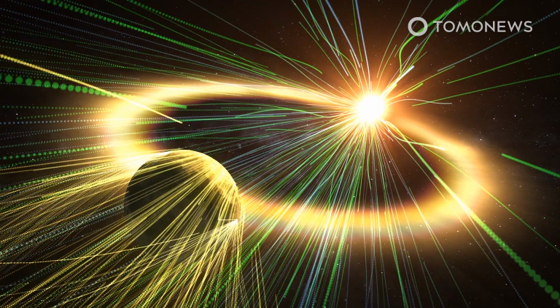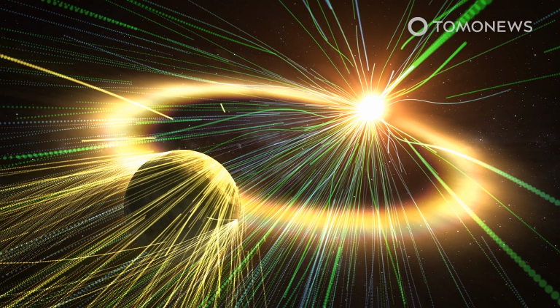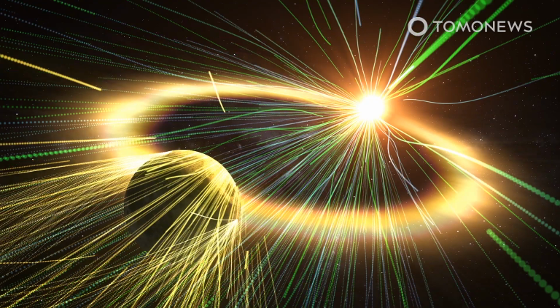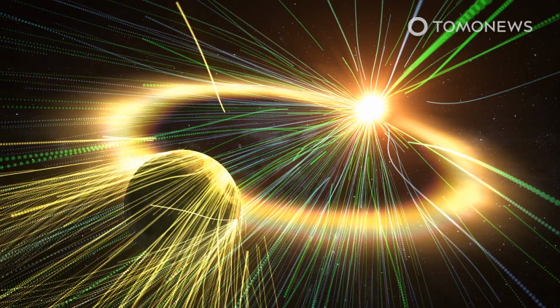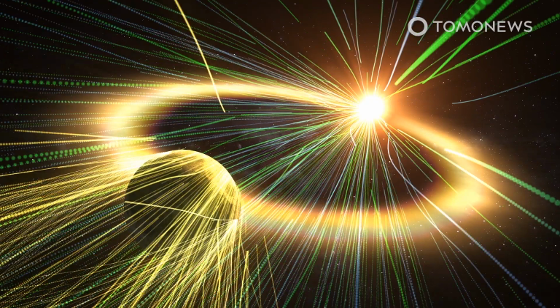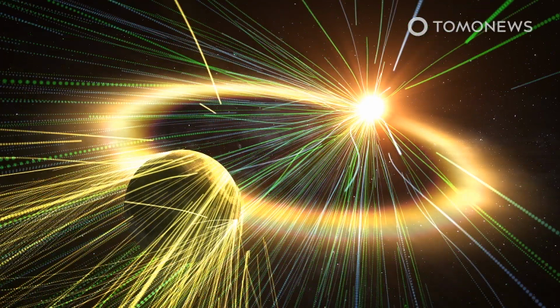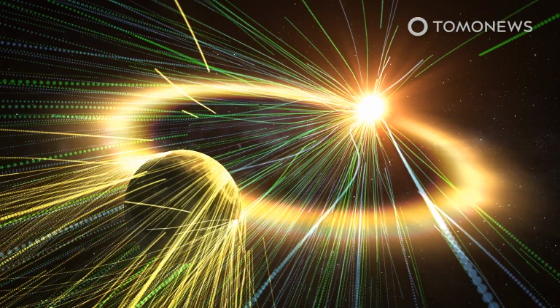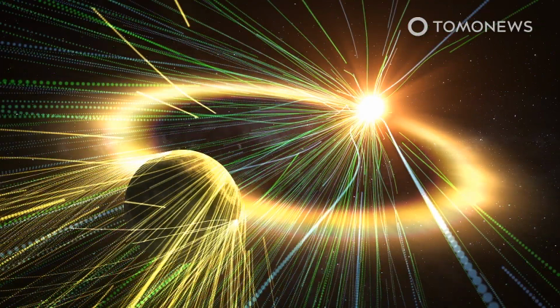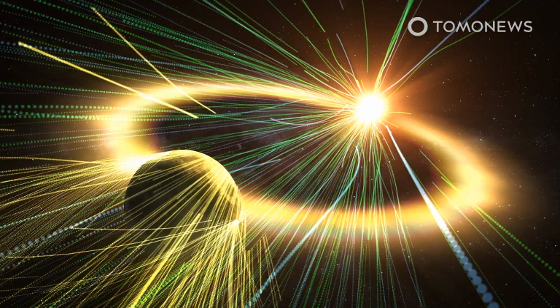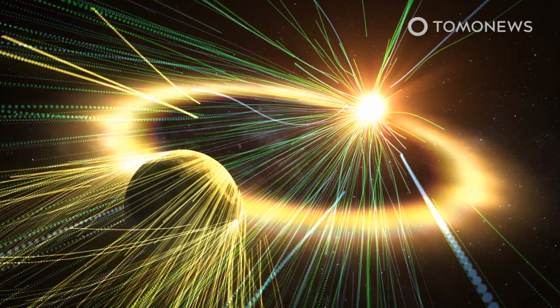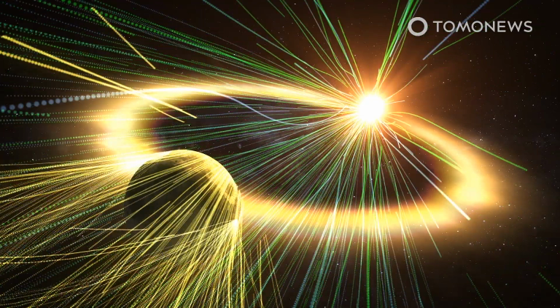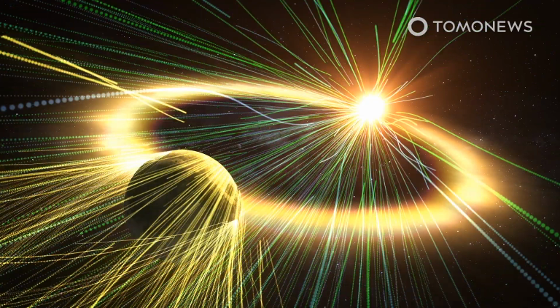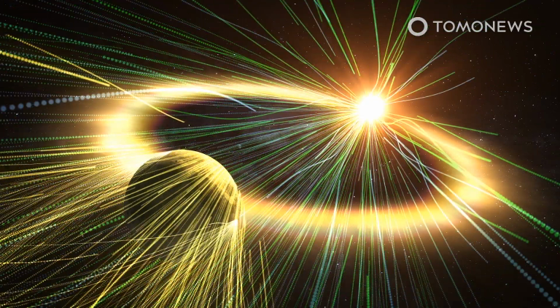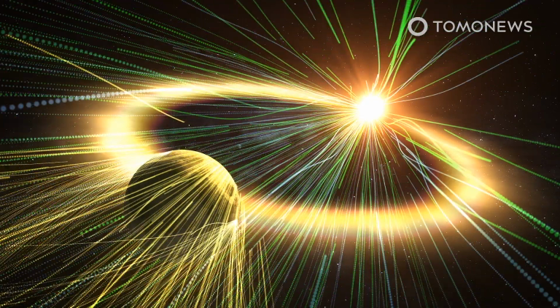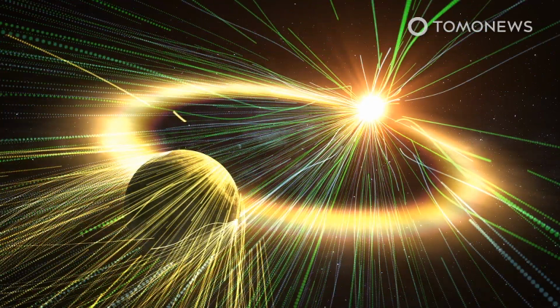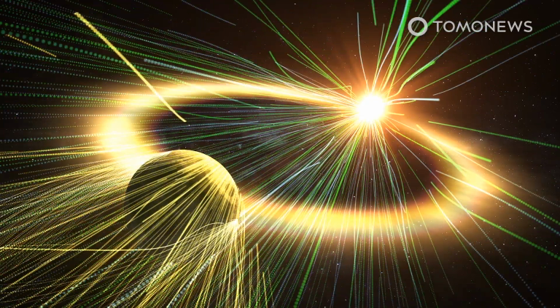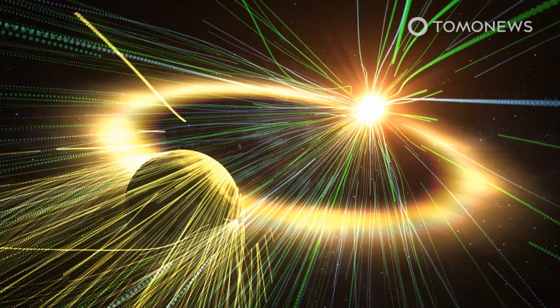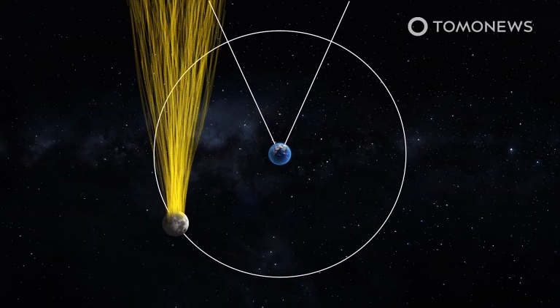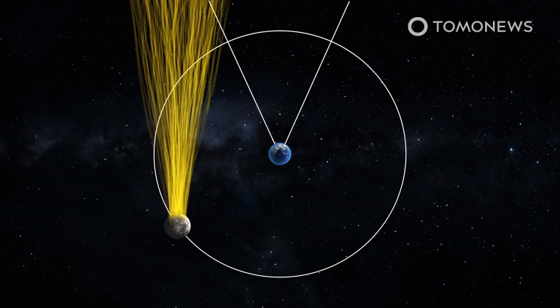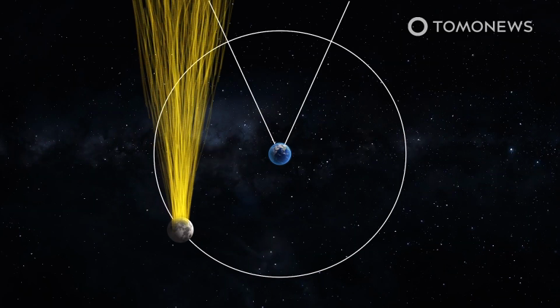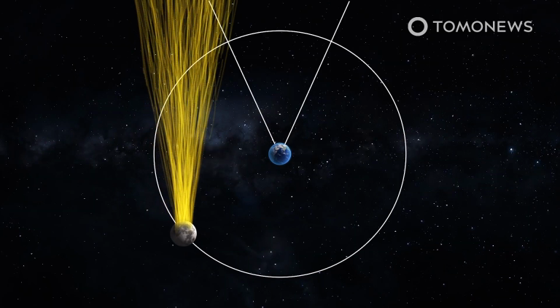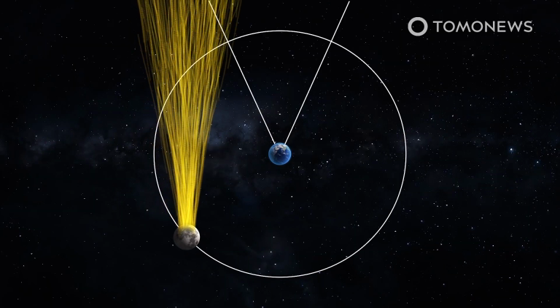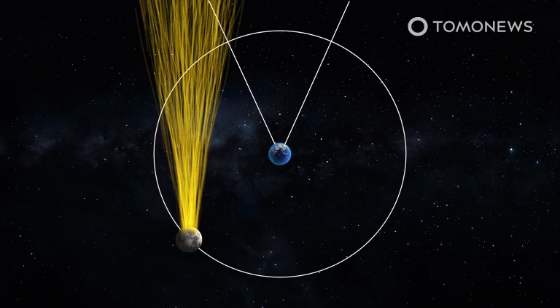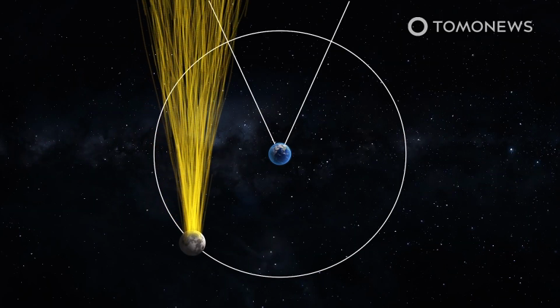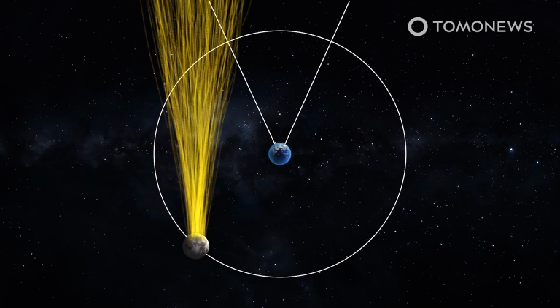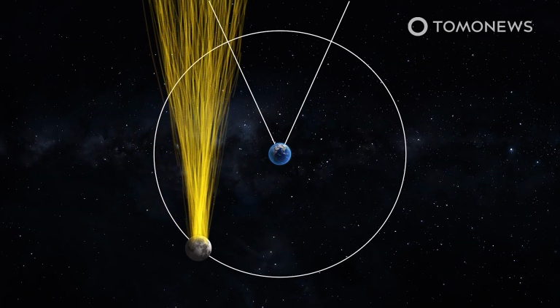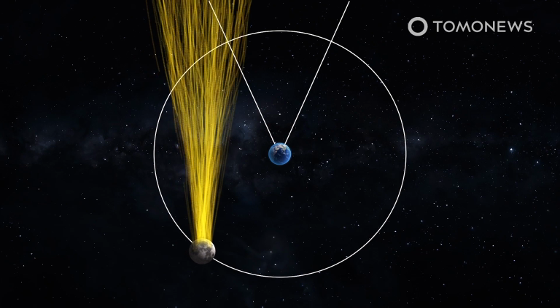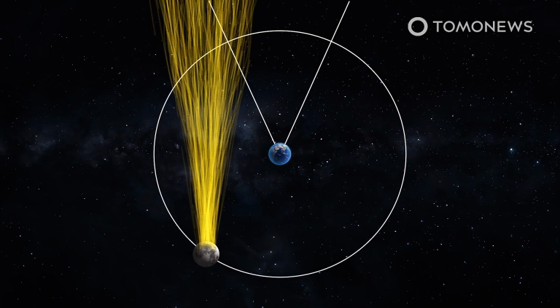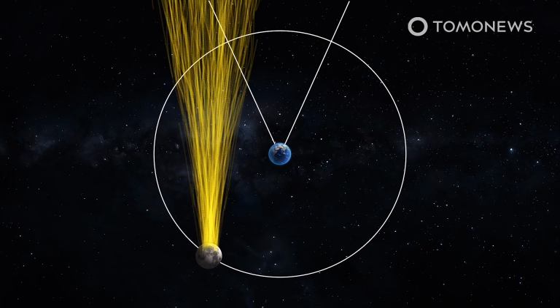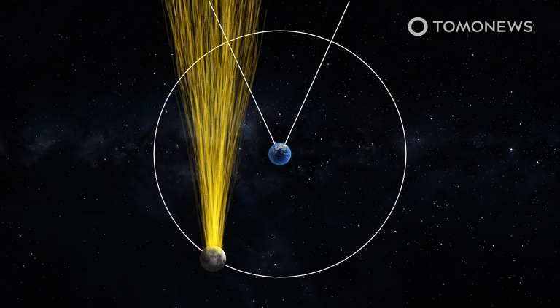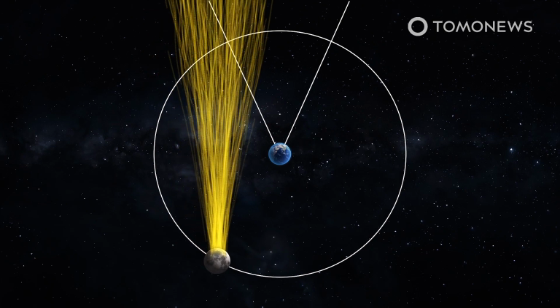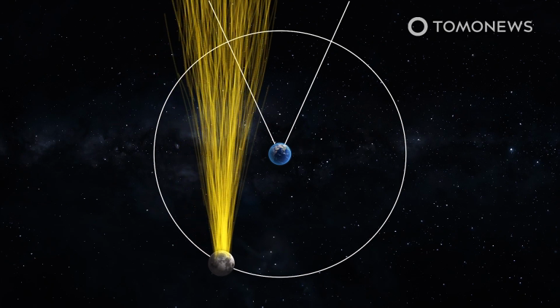Photons from the Sun collide with these atoms and push them away from the Sun. The Moon's tail streams away from the Sun, not the Earth.